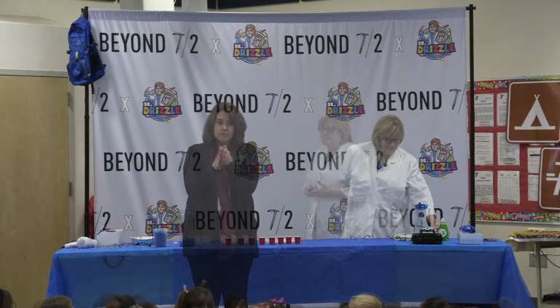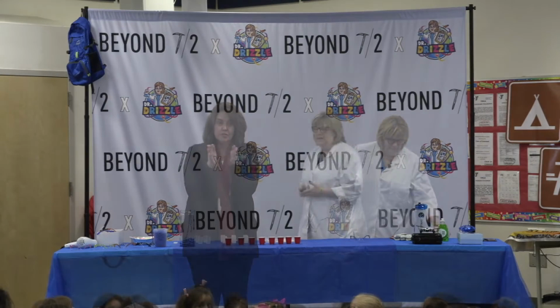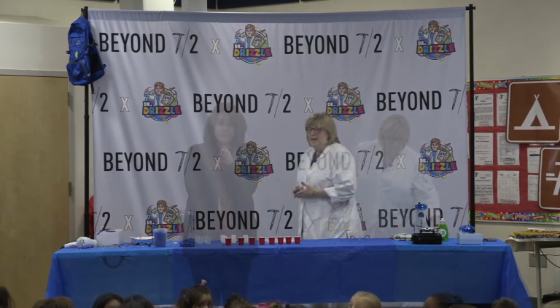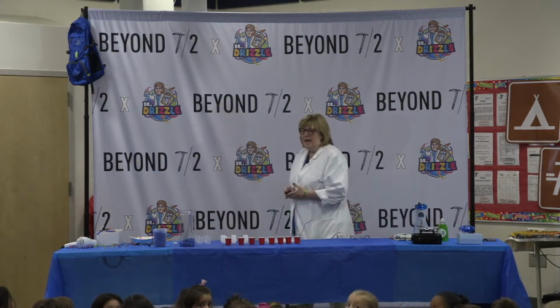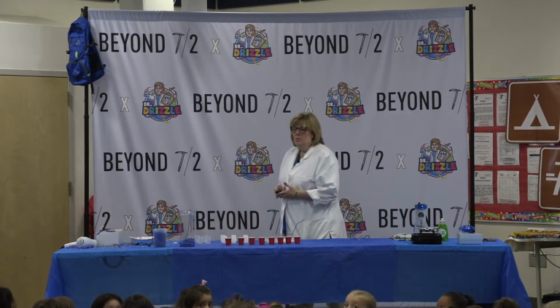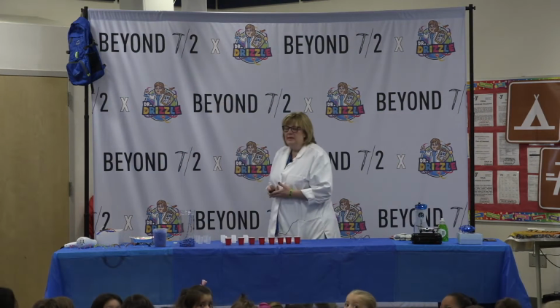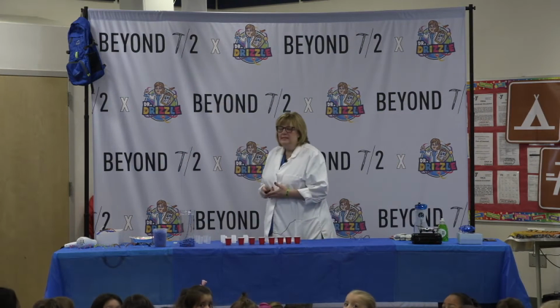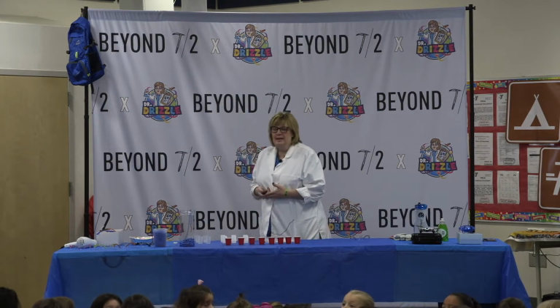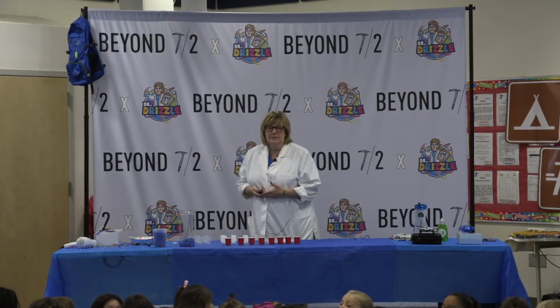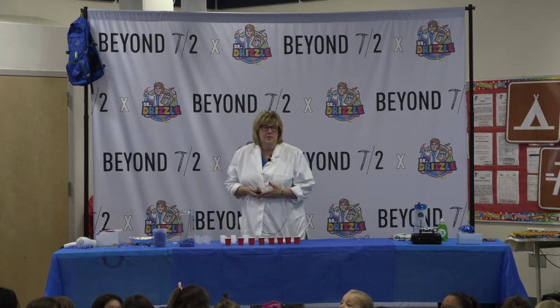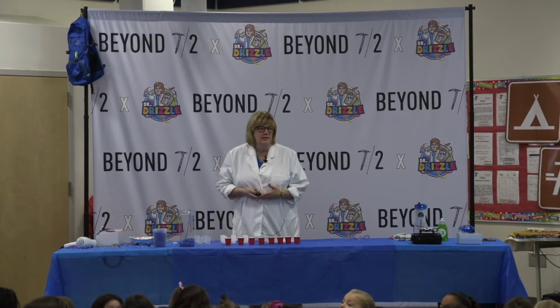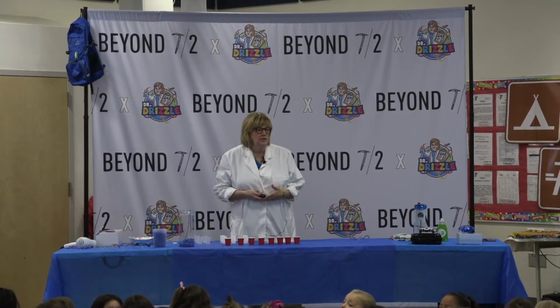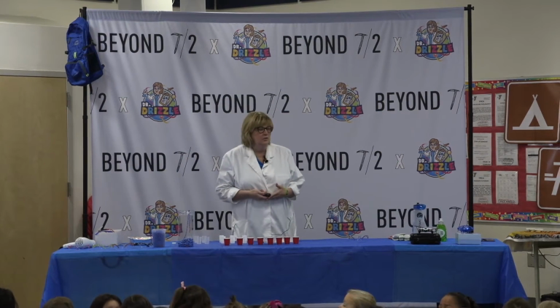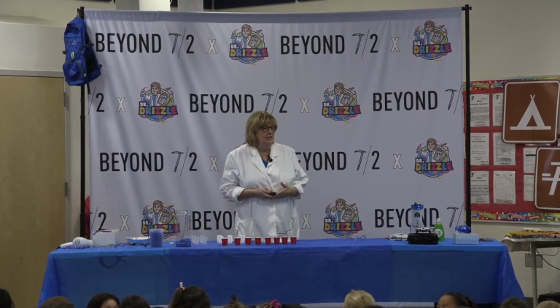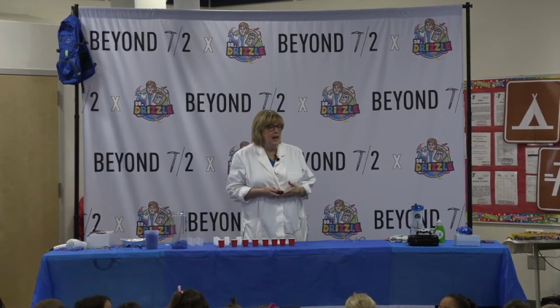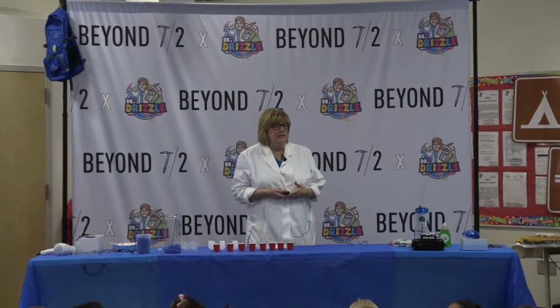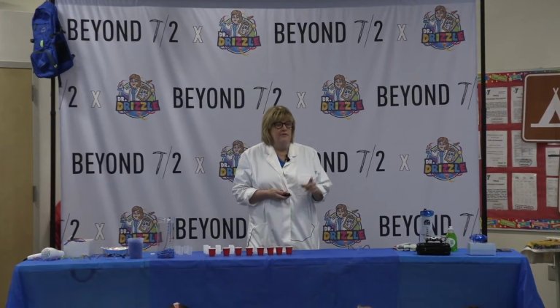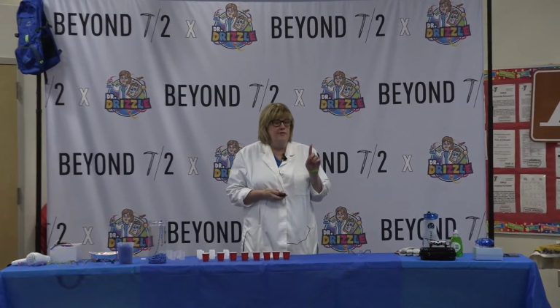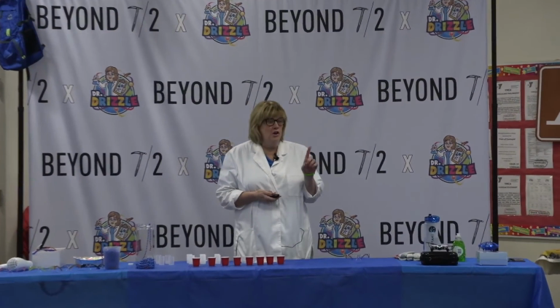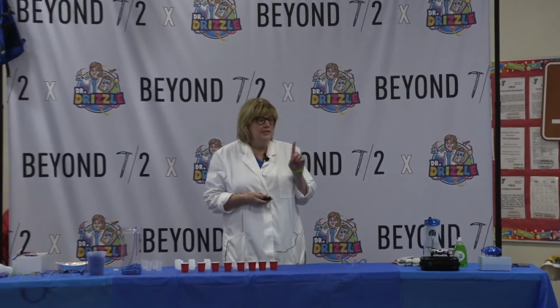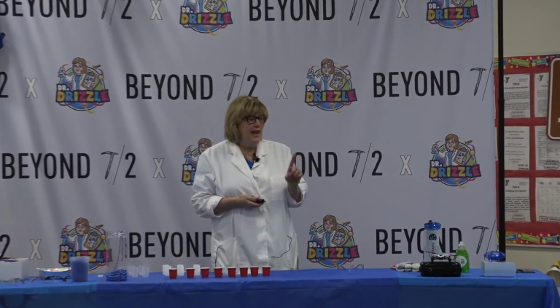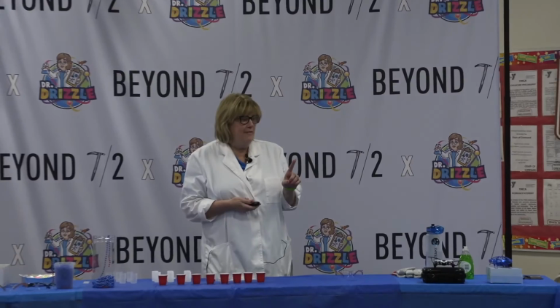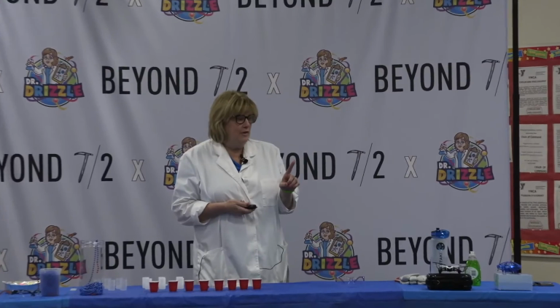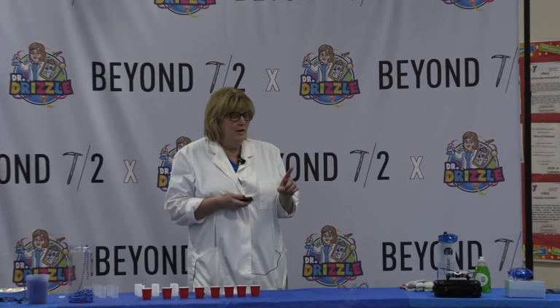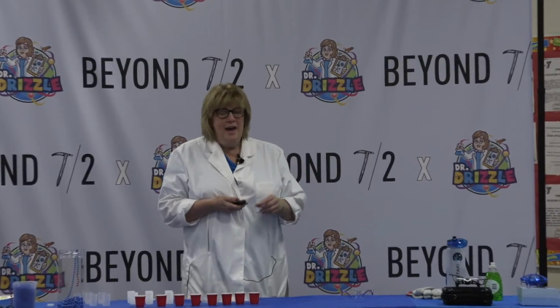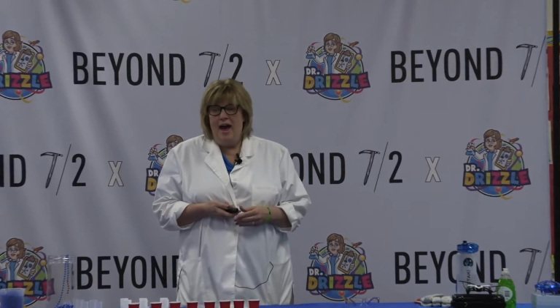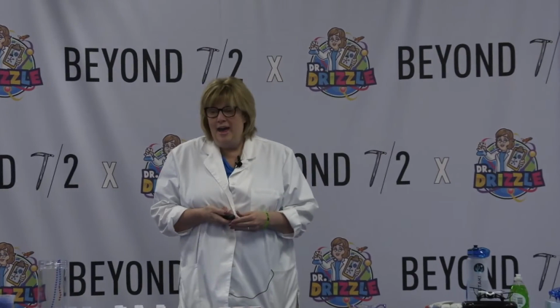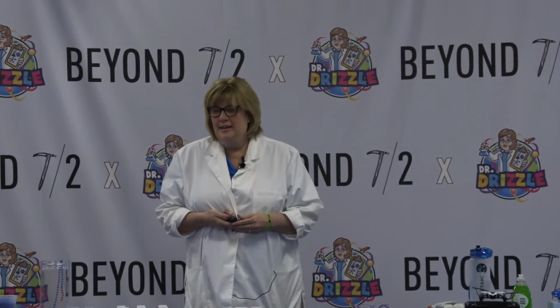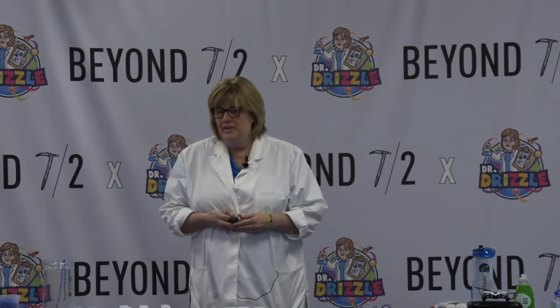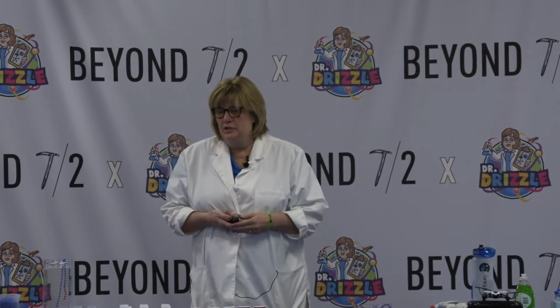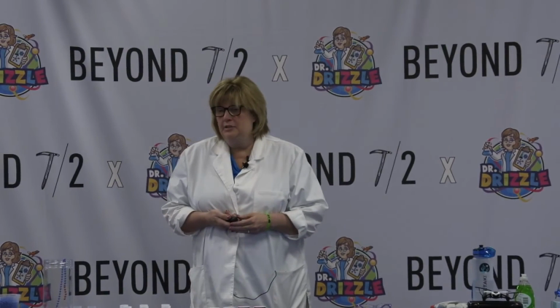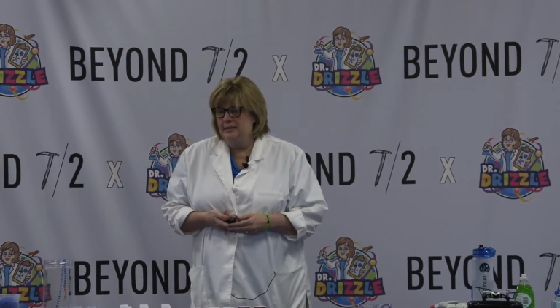We're excited to bring to you today the first ever High Adventure STEM.